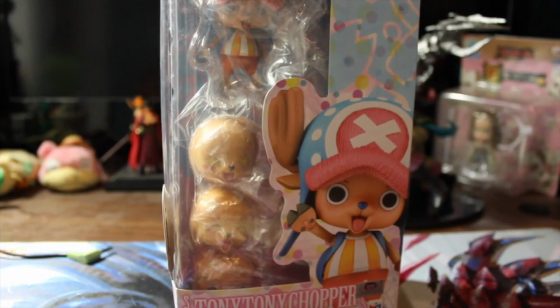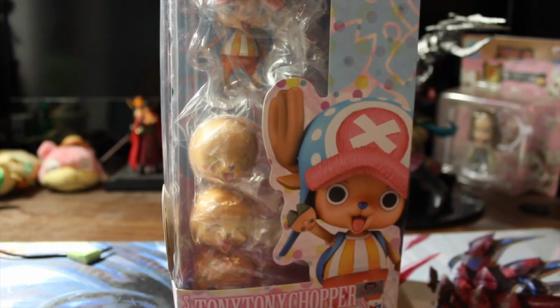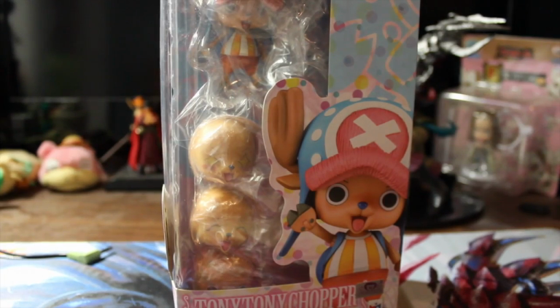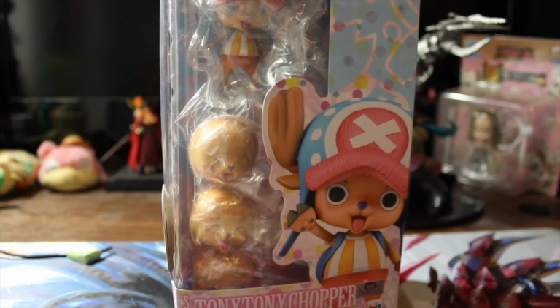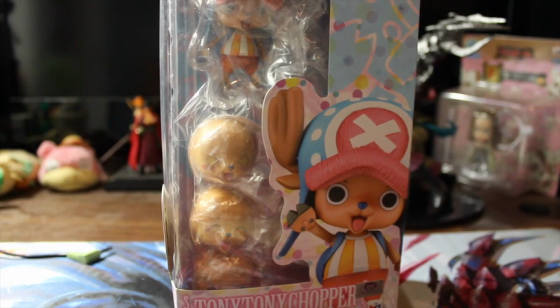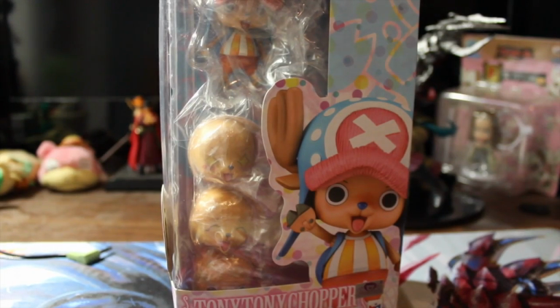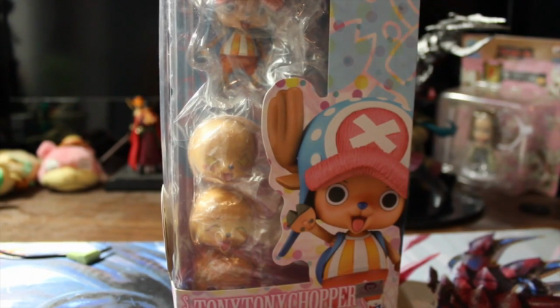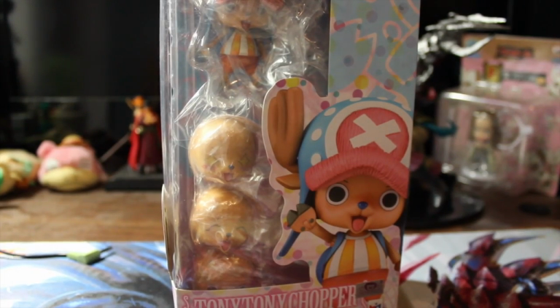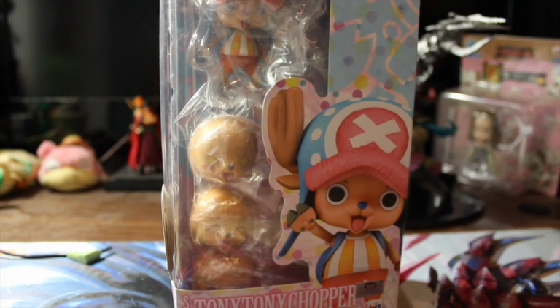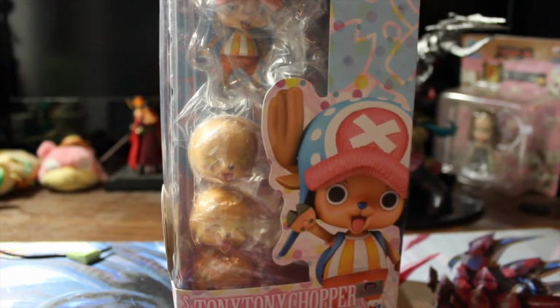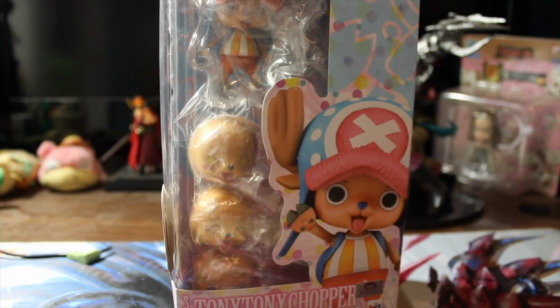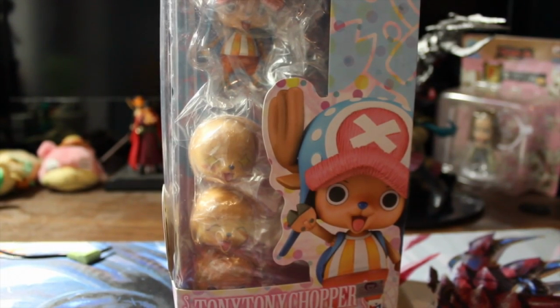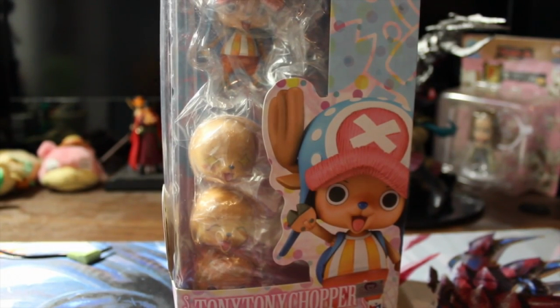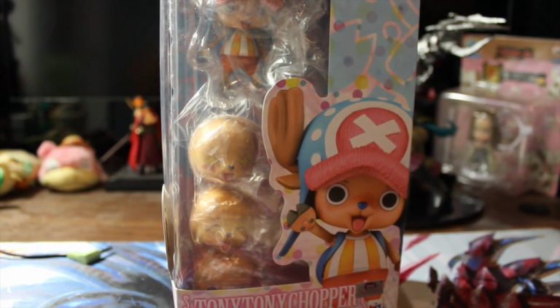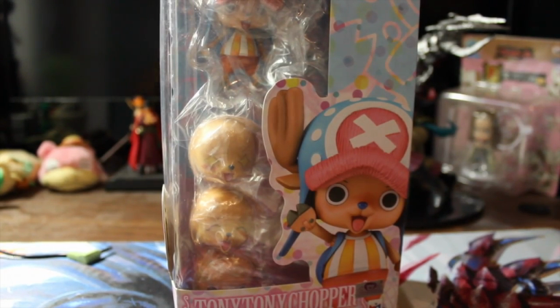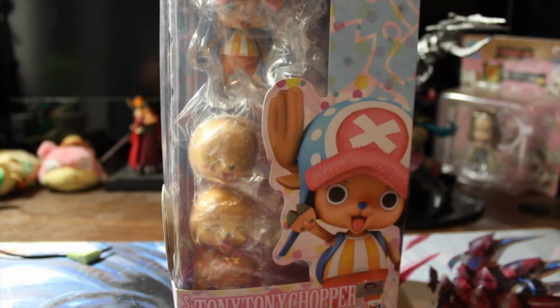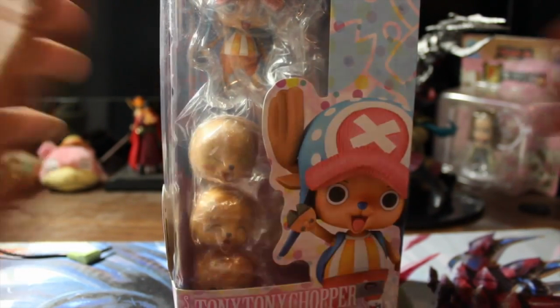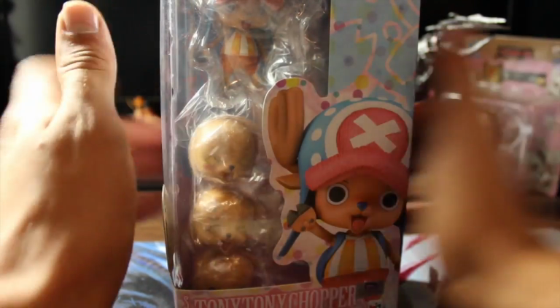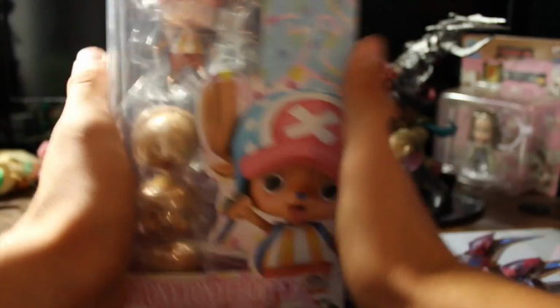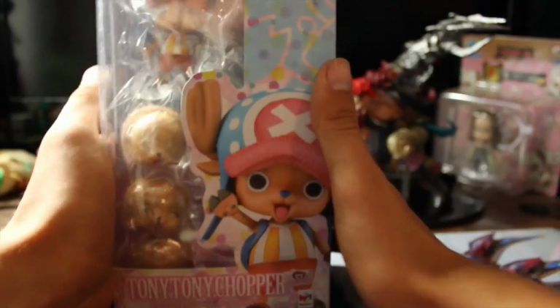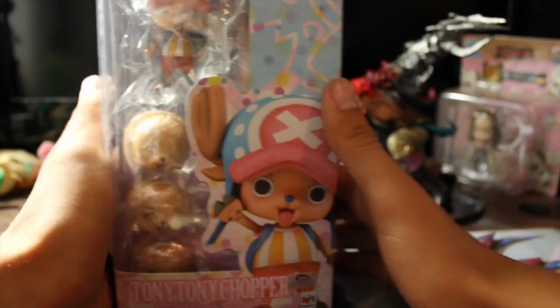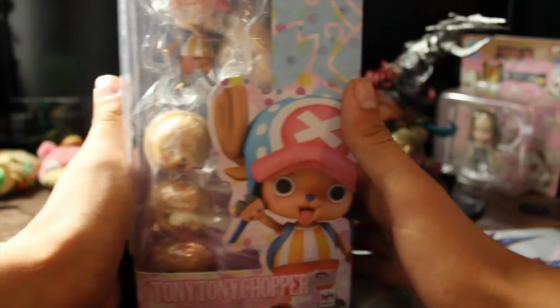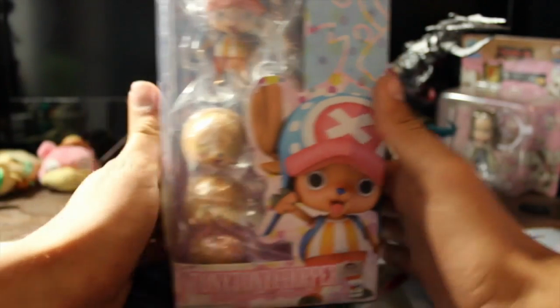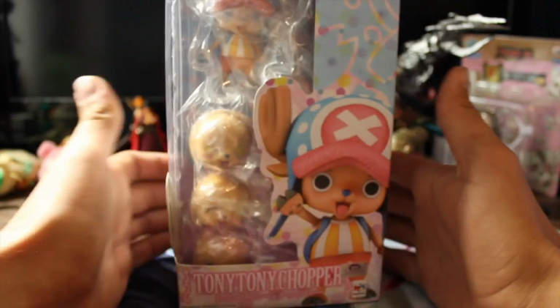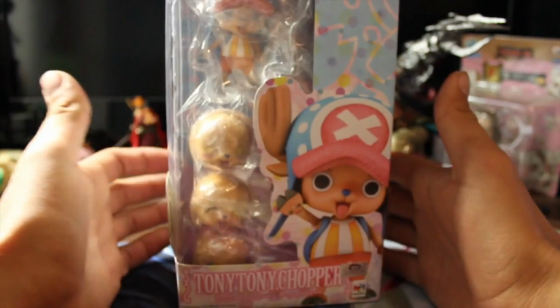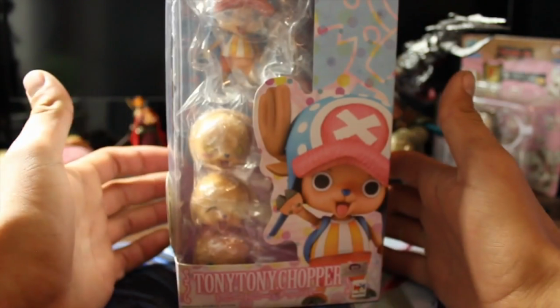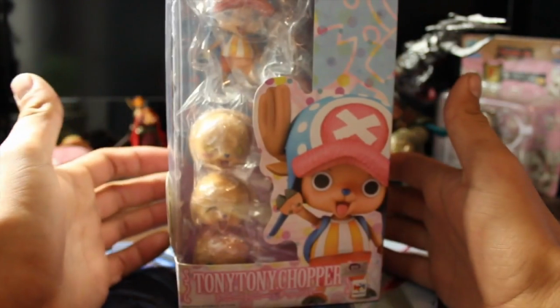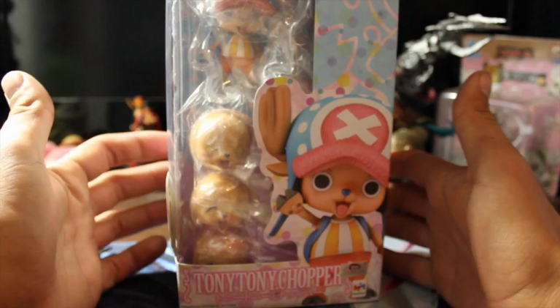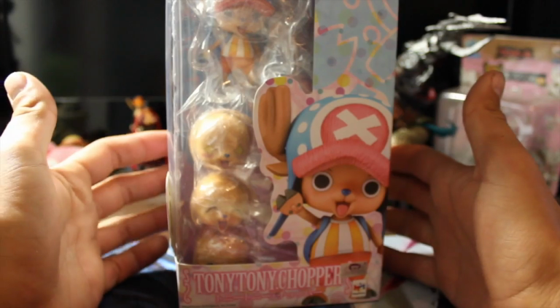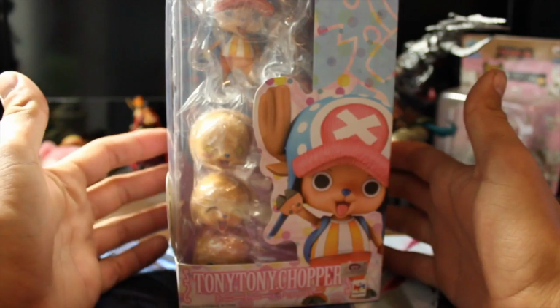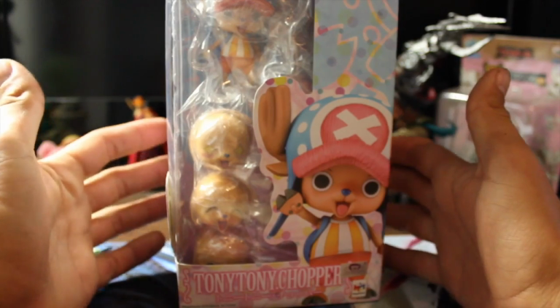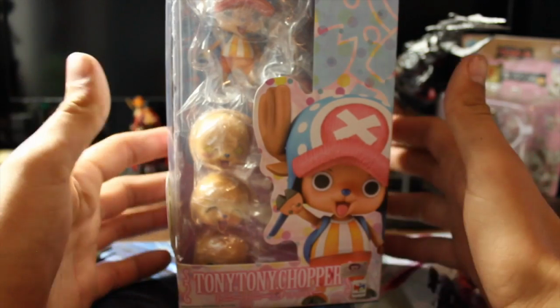Hey guys, welcome back. This is Straw Hat Slowpoke here. This is the second video of my Fan Expo haul.